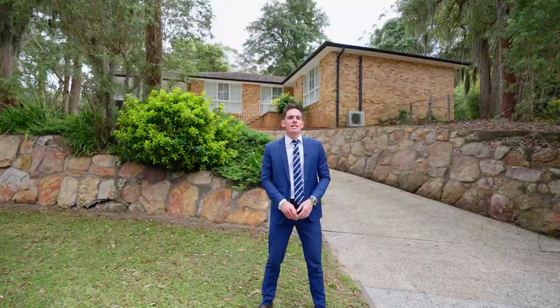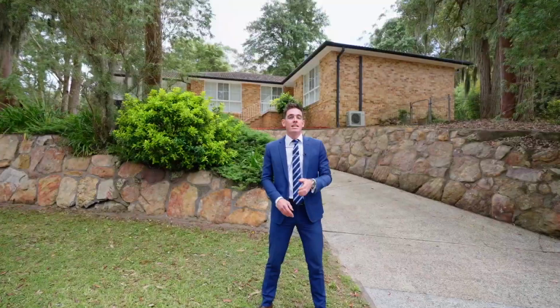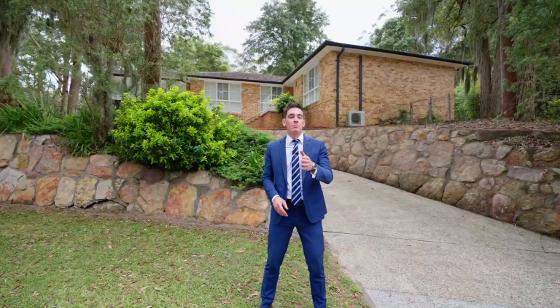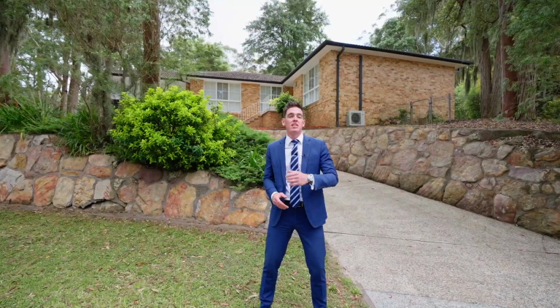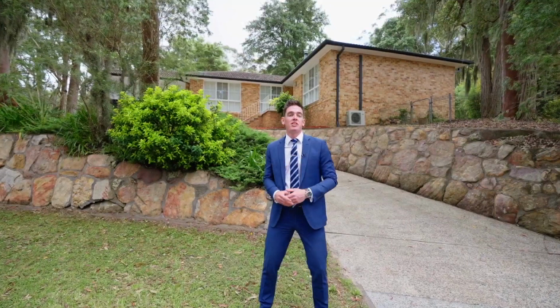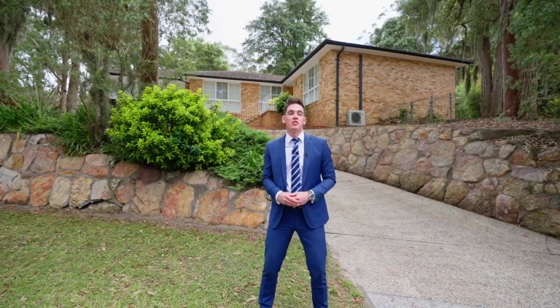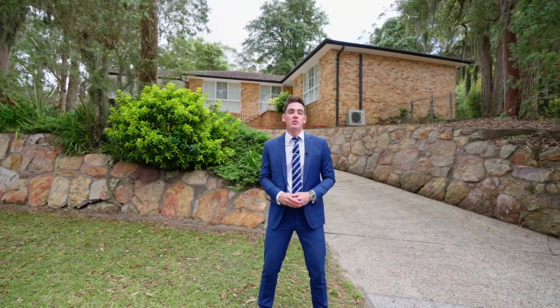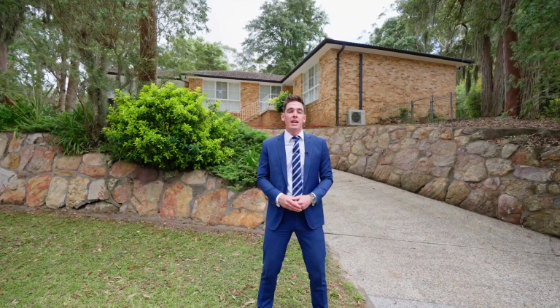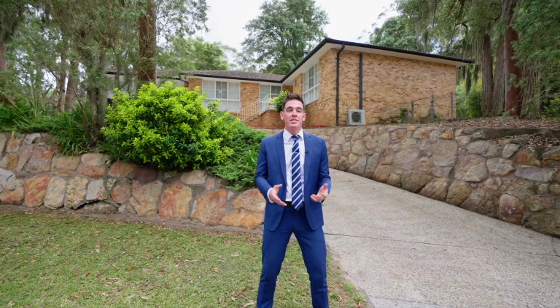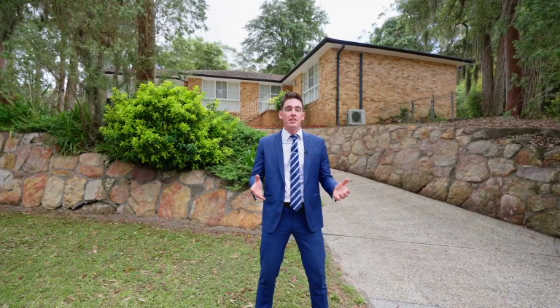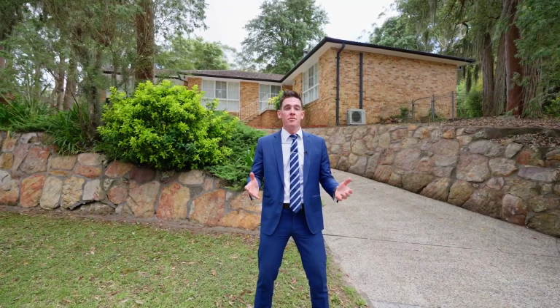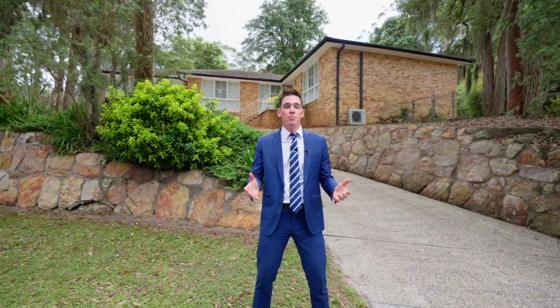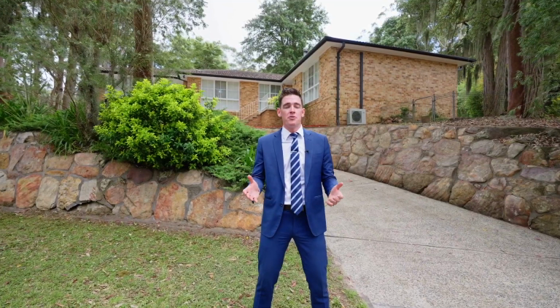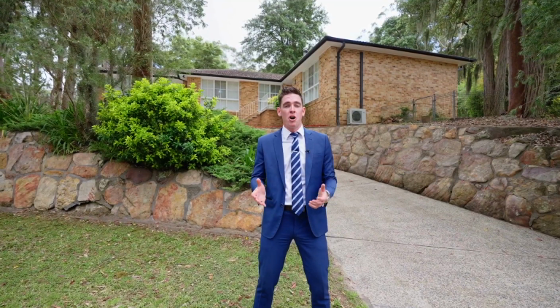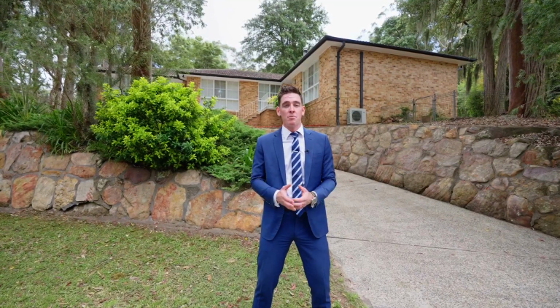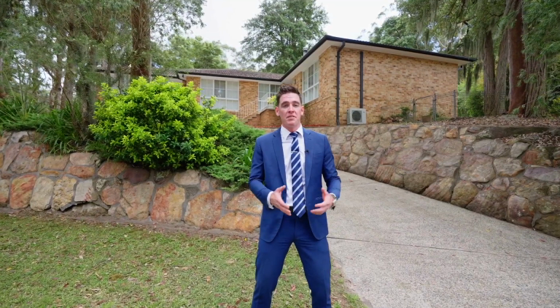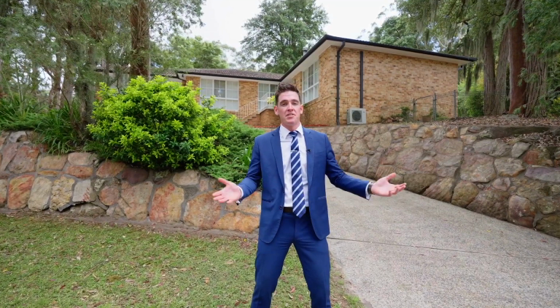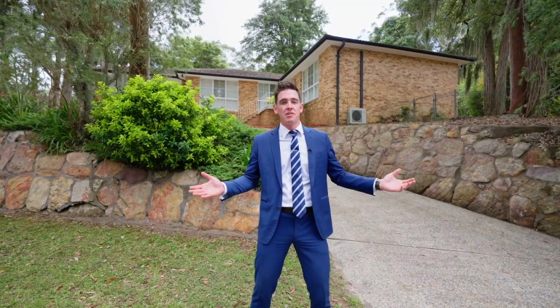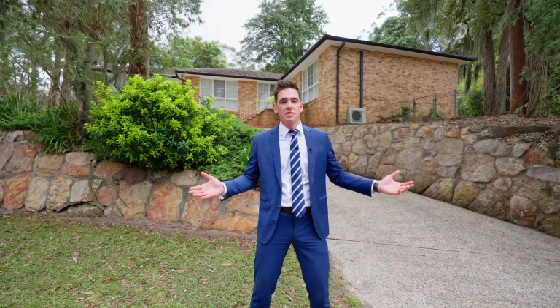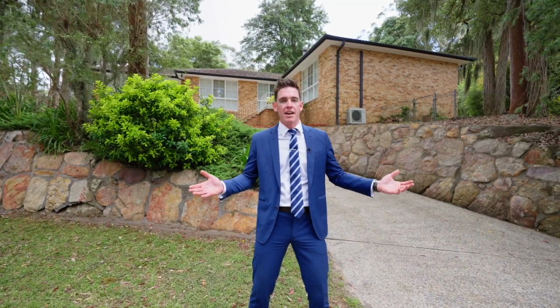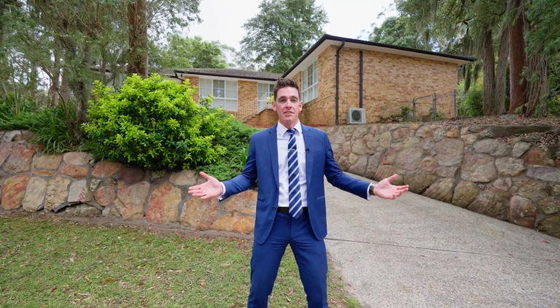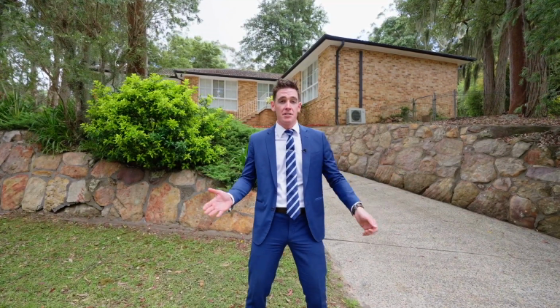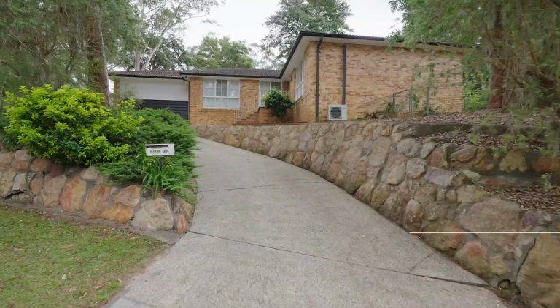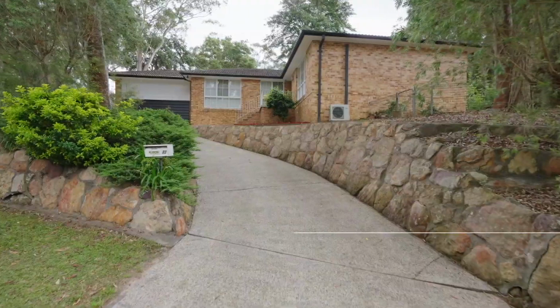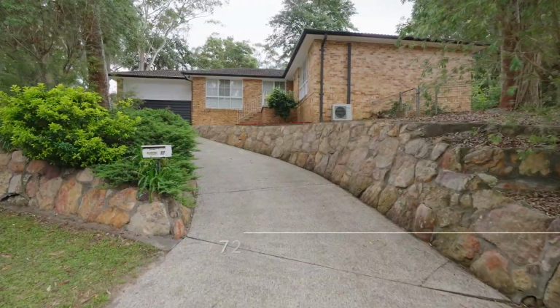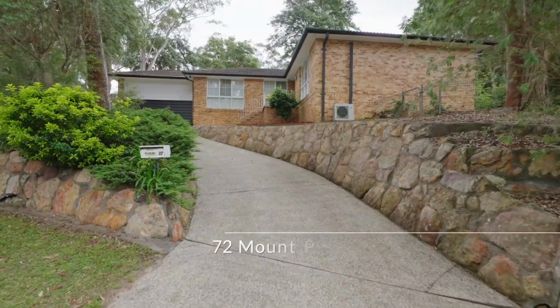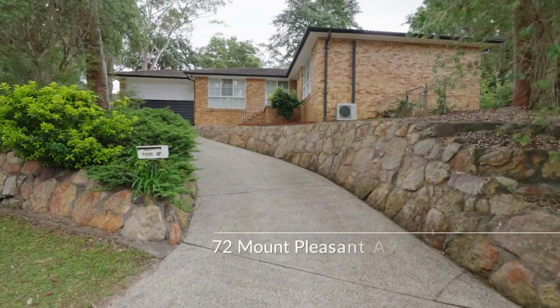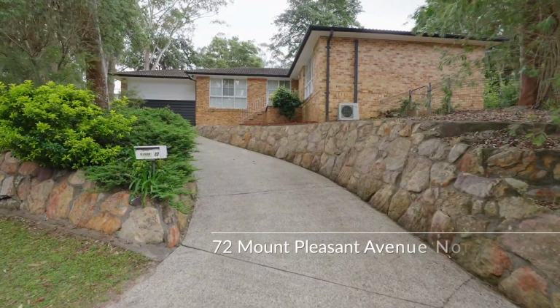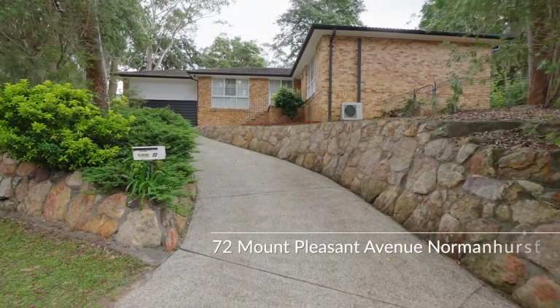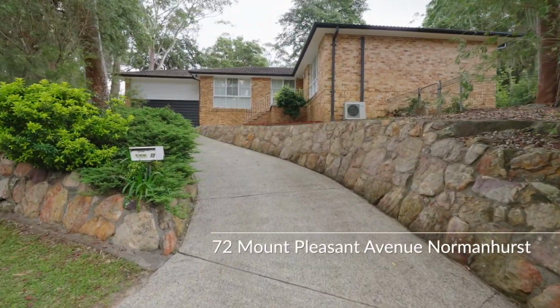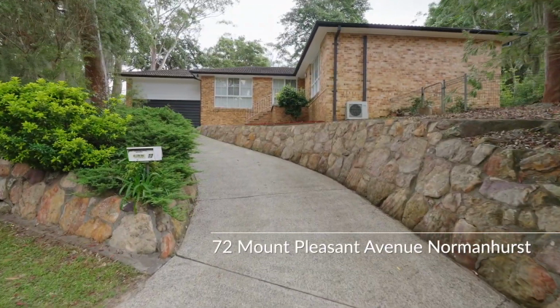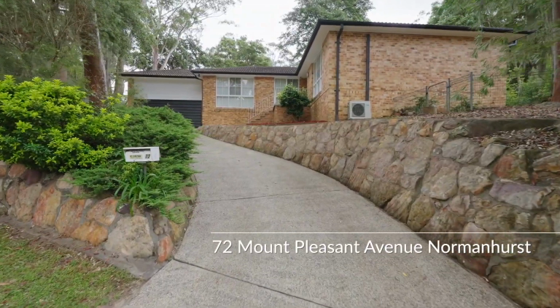Number 72 is another four bedroom home in this series of houses, but this one has a north-to-rear backyard.